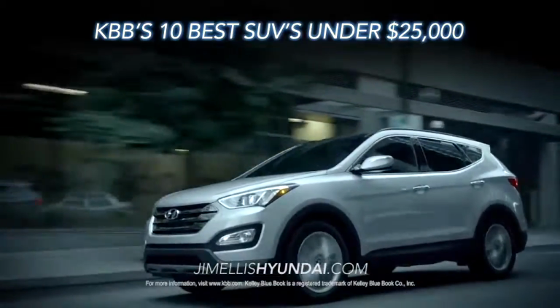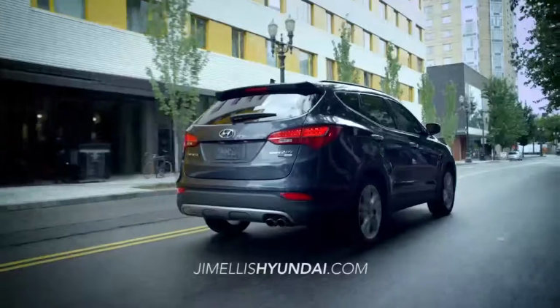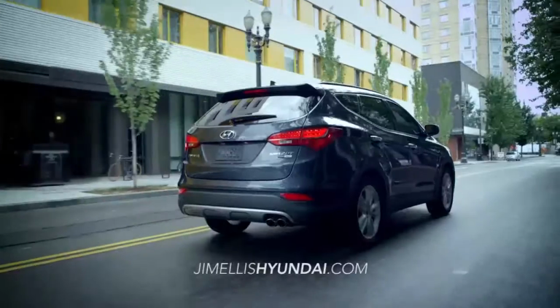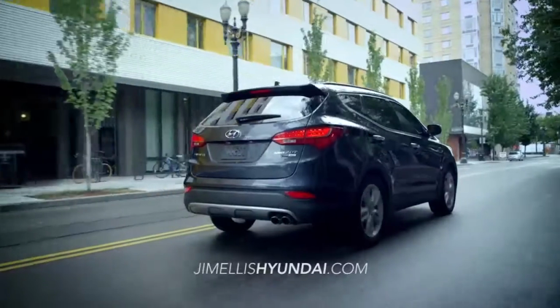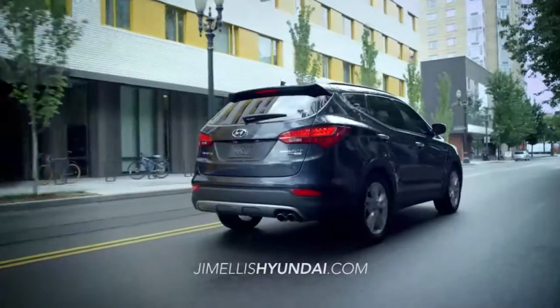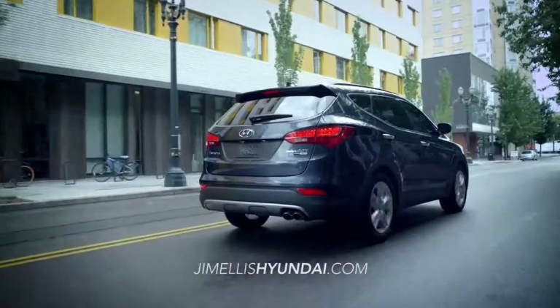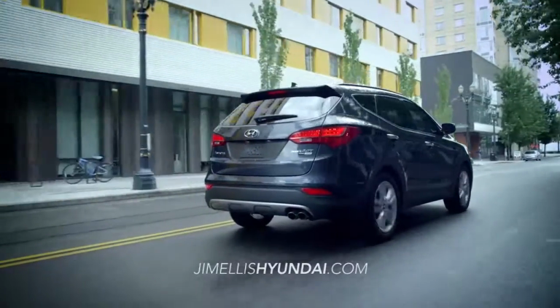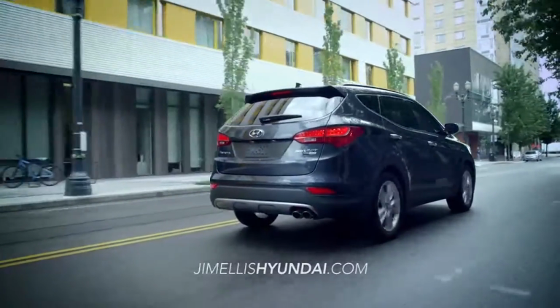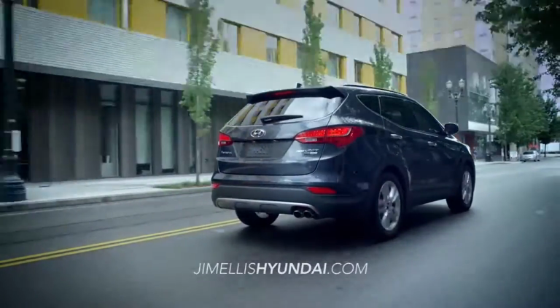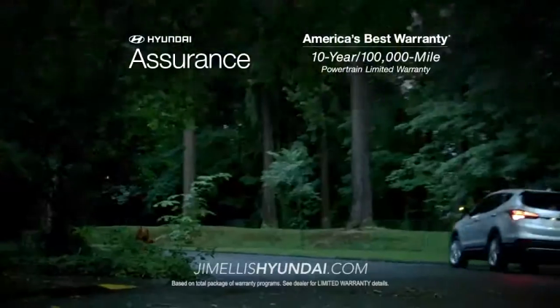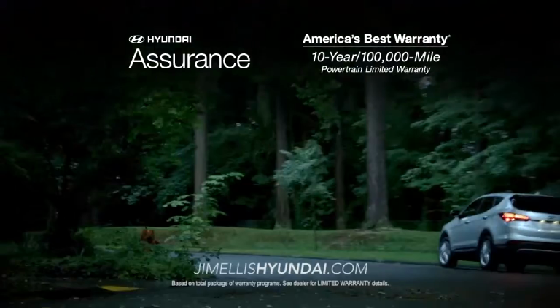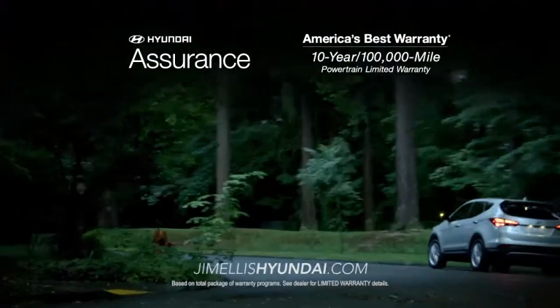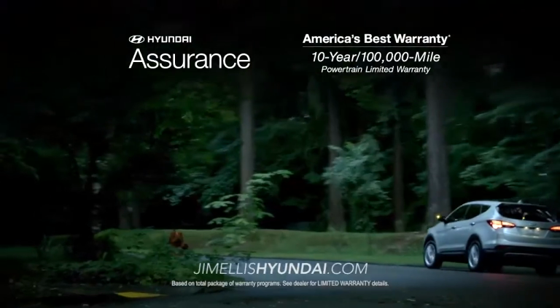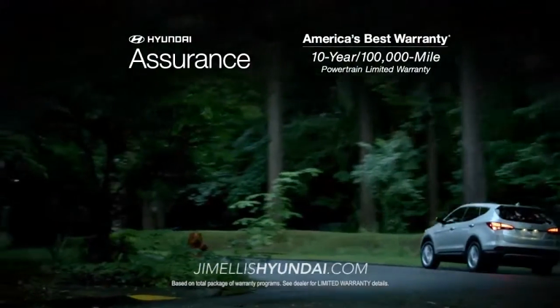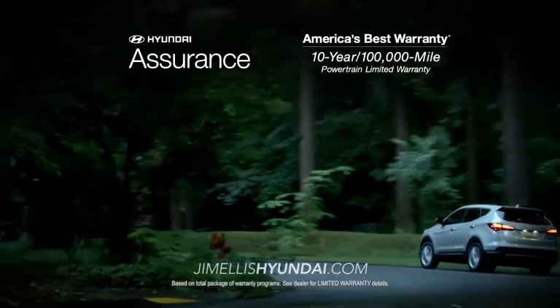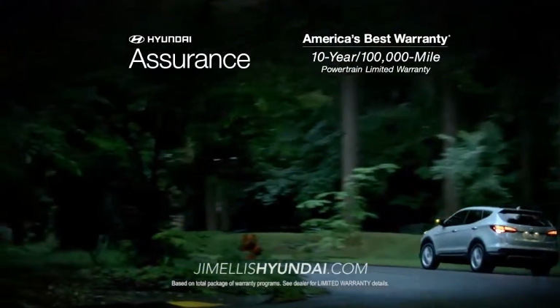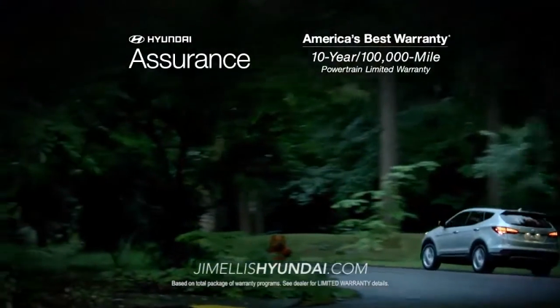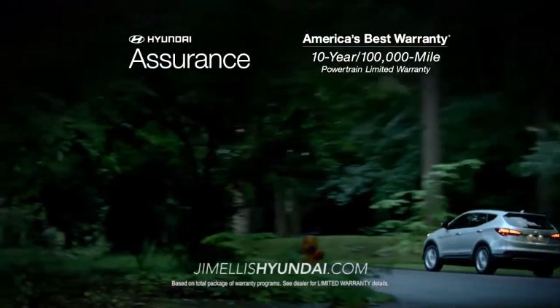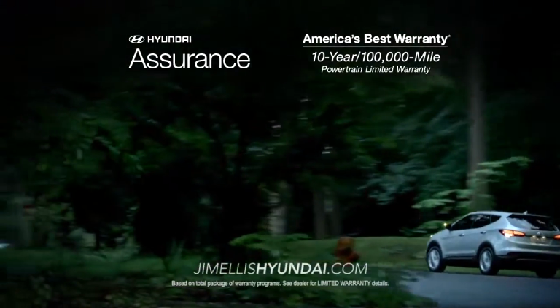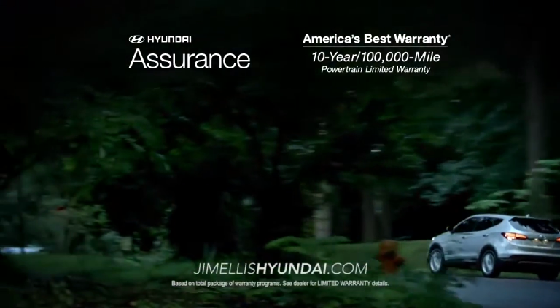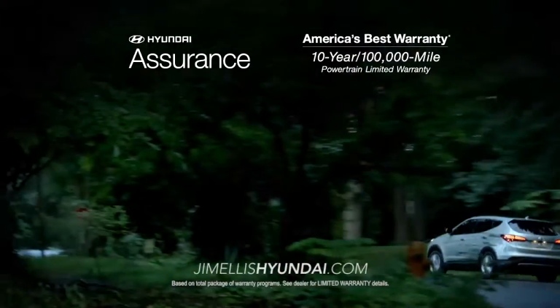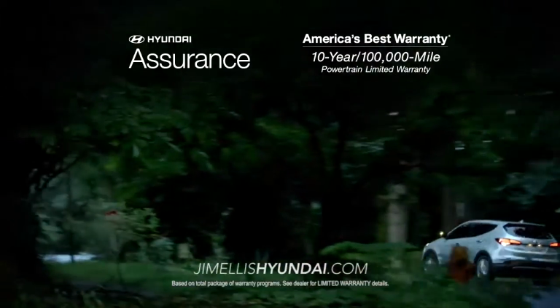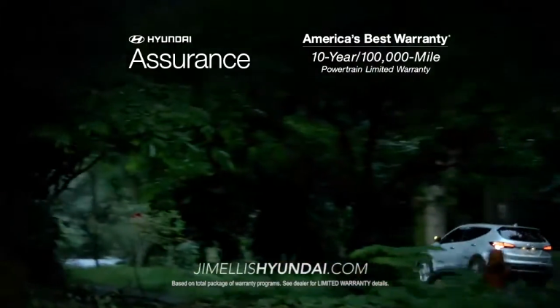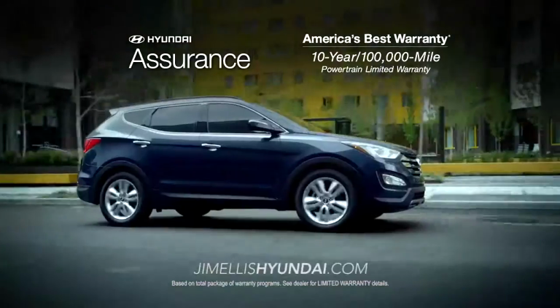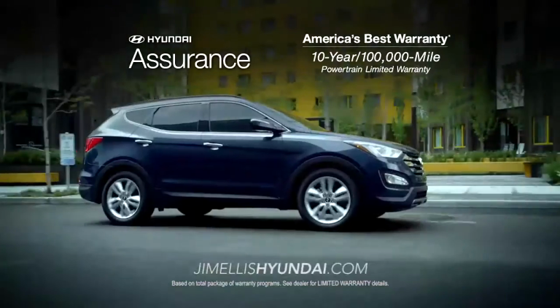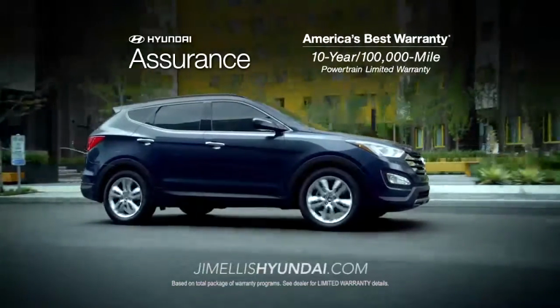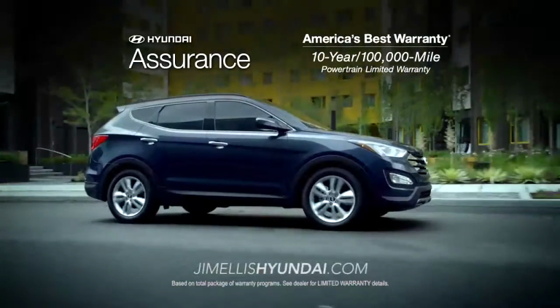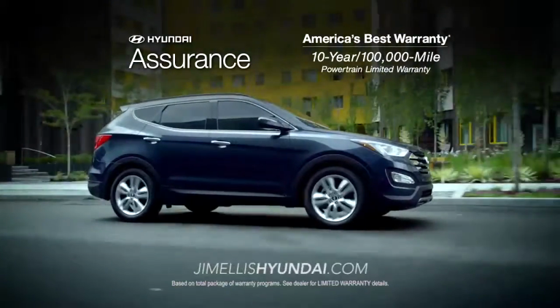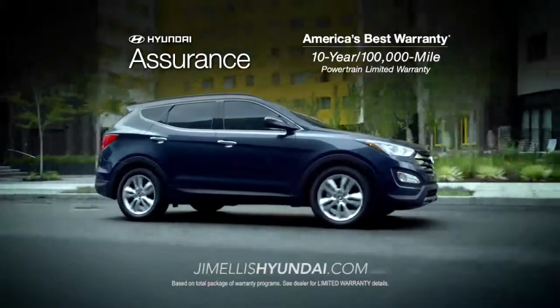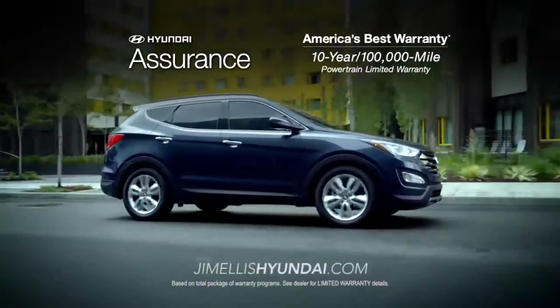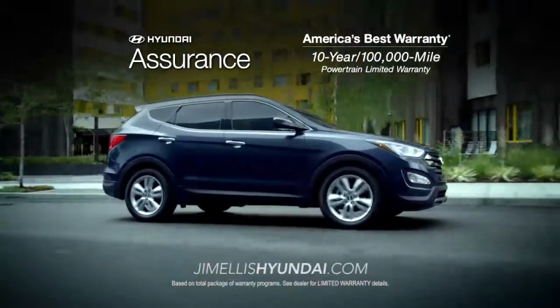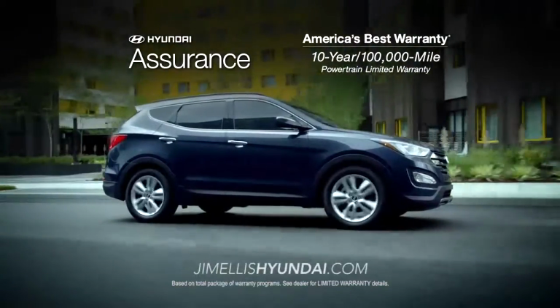And to top it off, it's all backed by America's best warranty — 10 years, 100,000 miles.